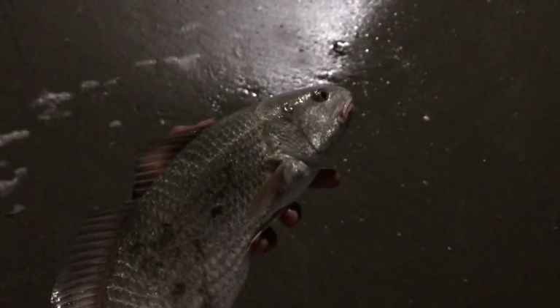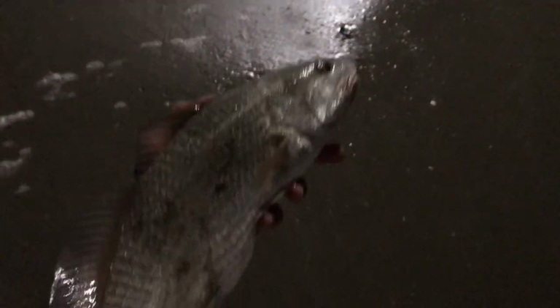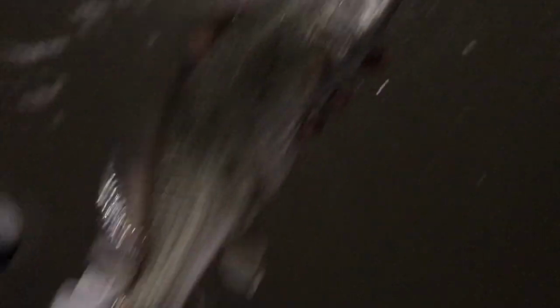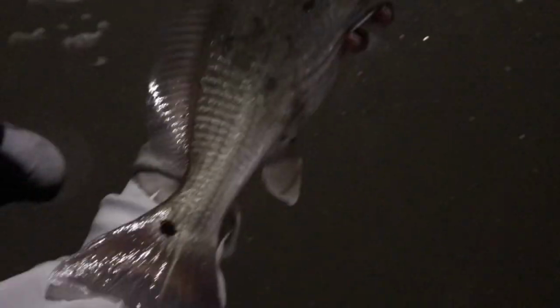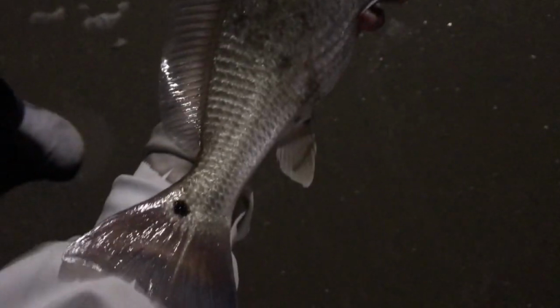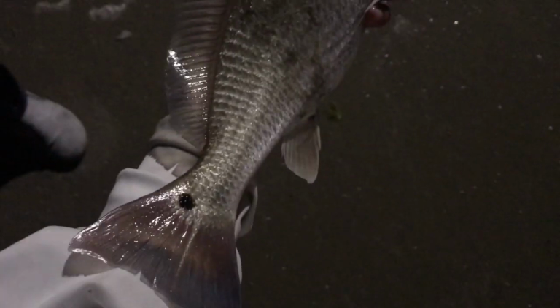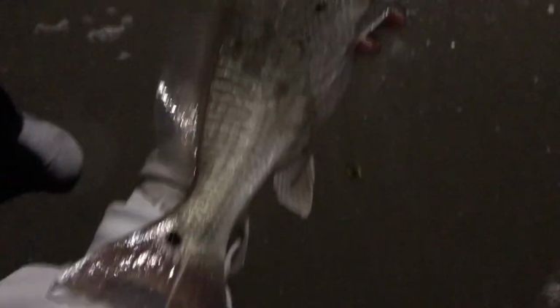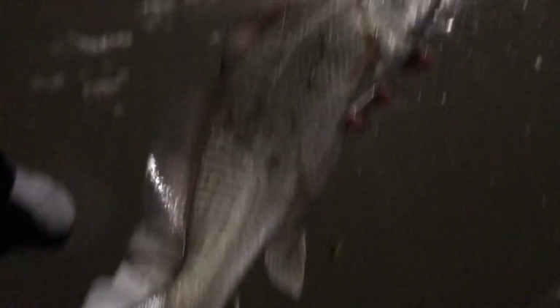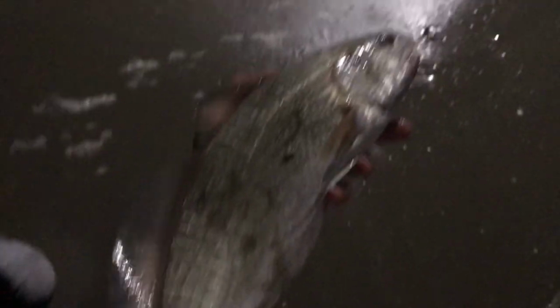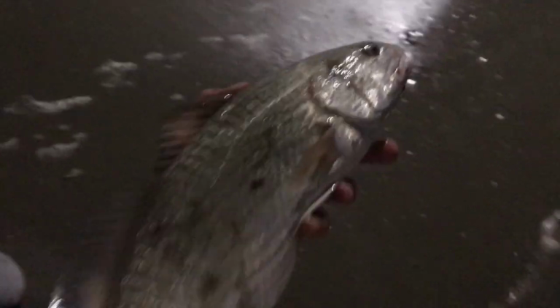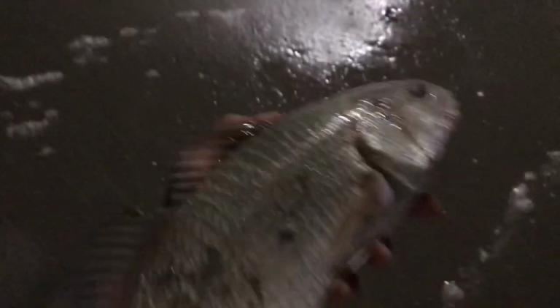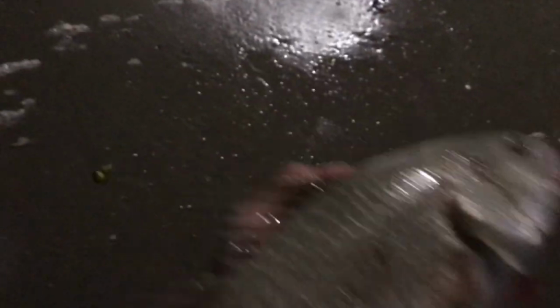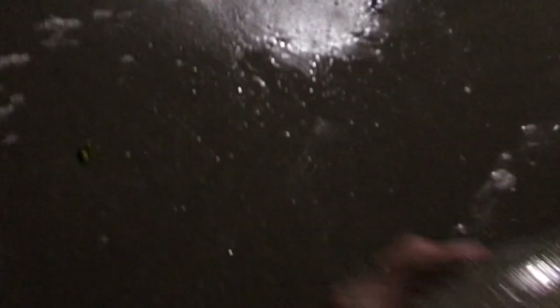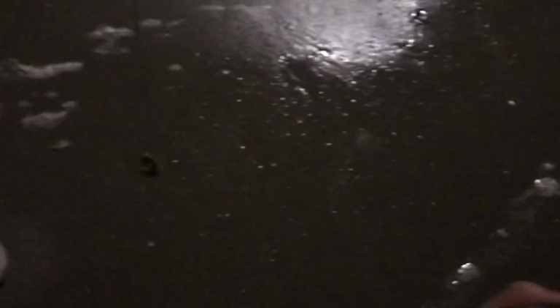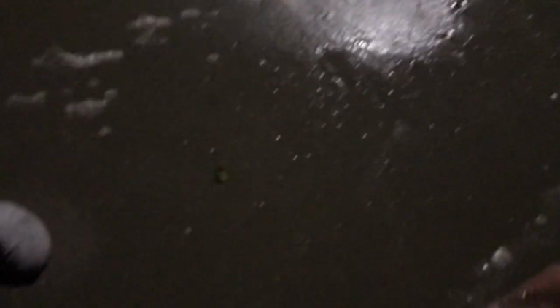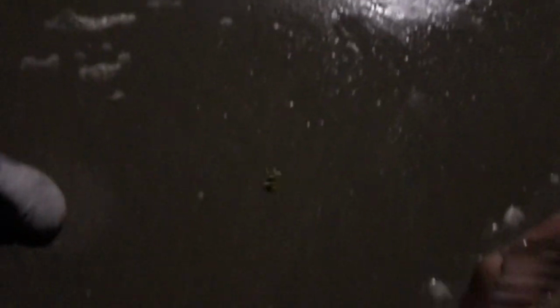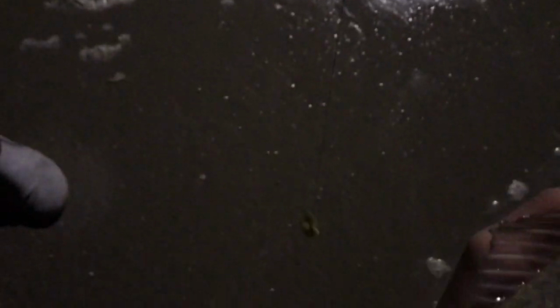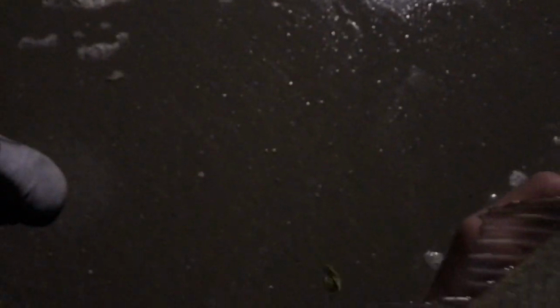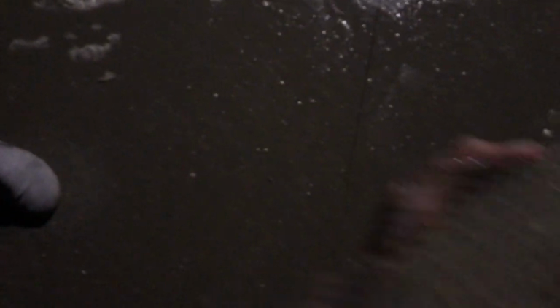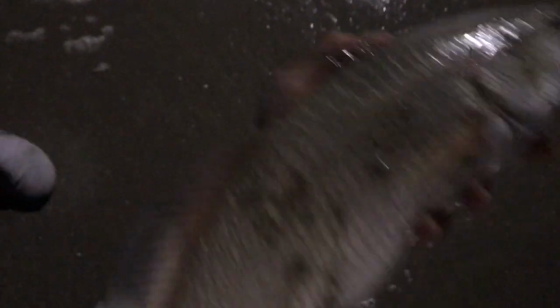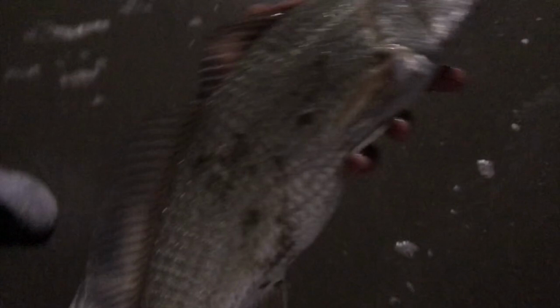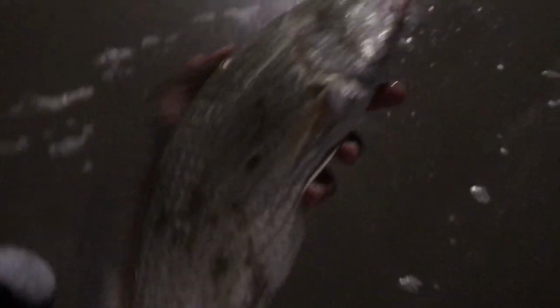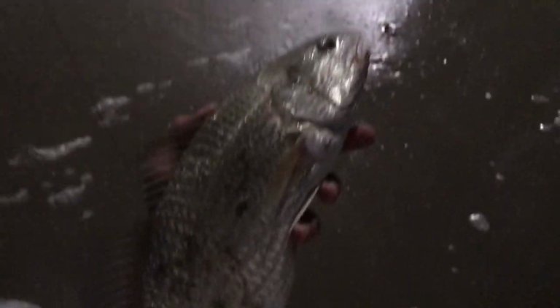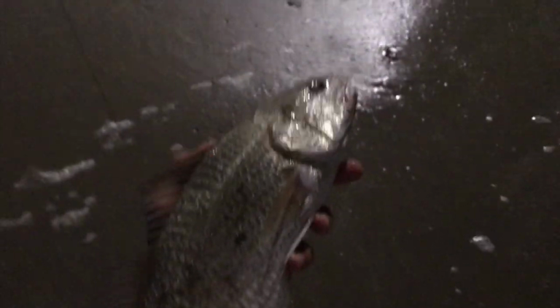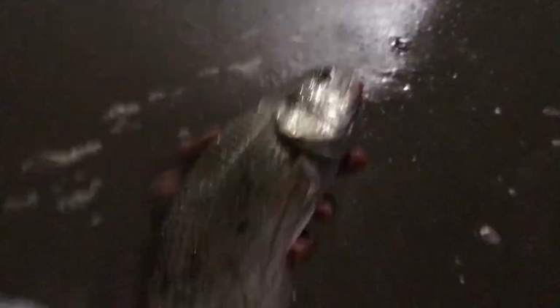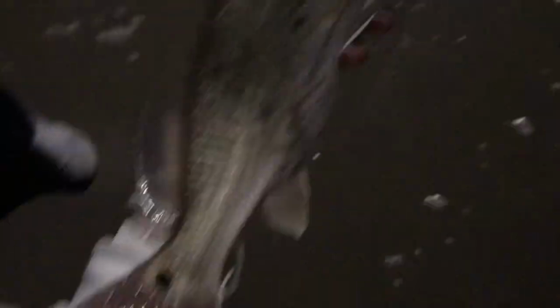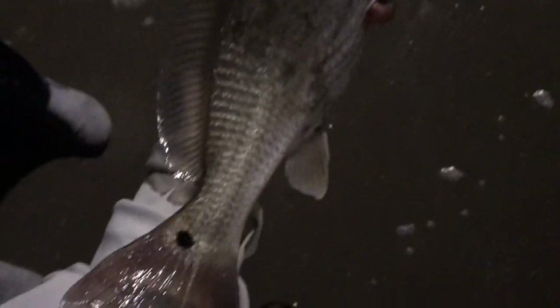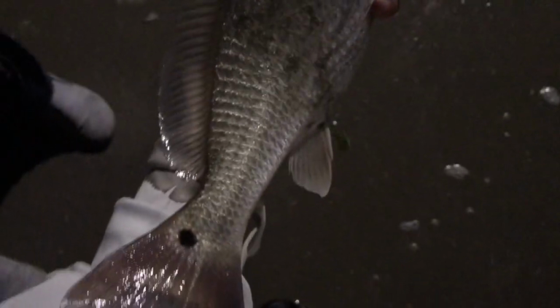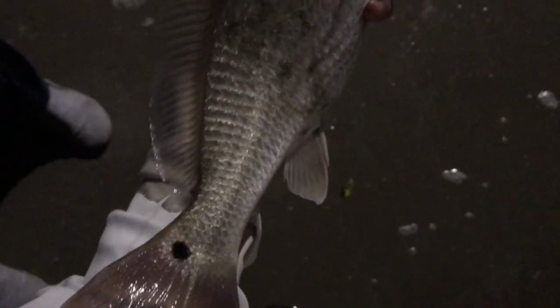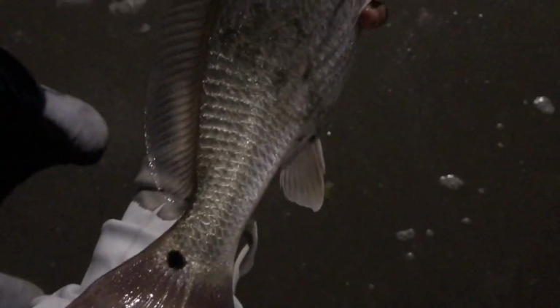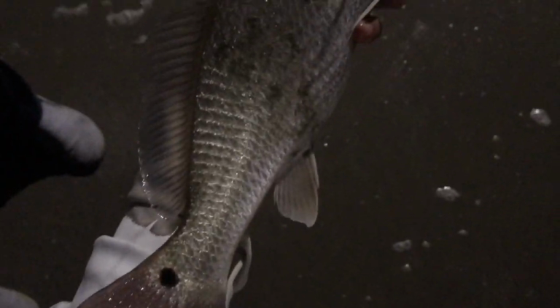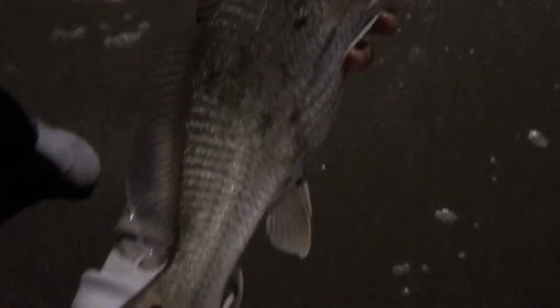Beautiful redfish from tonight on the little gulp mullet — I'll let him go right here.